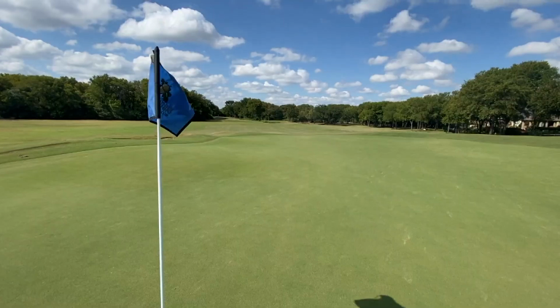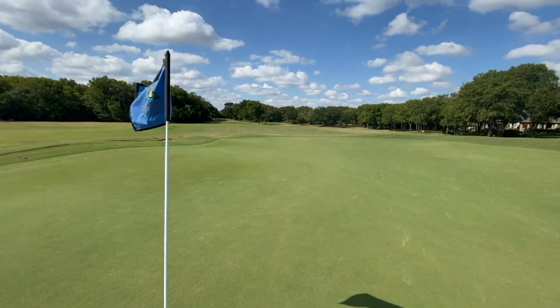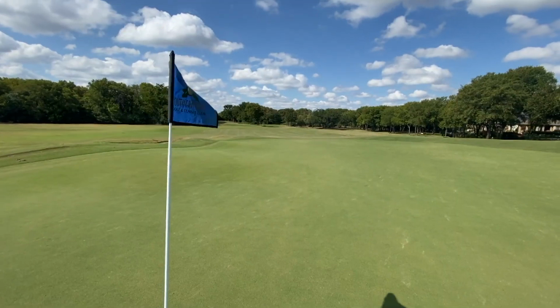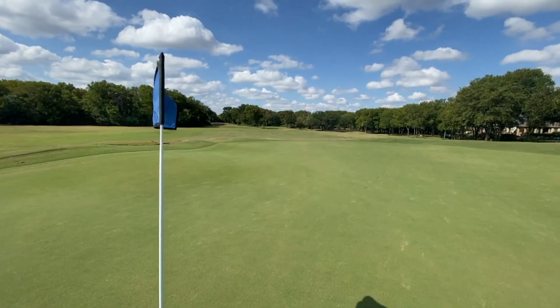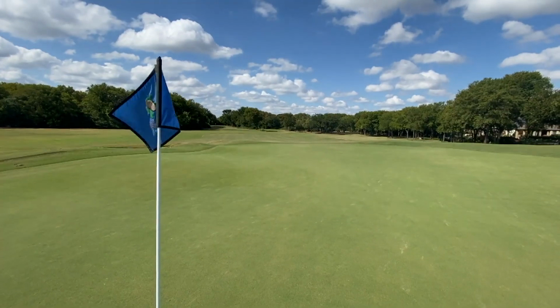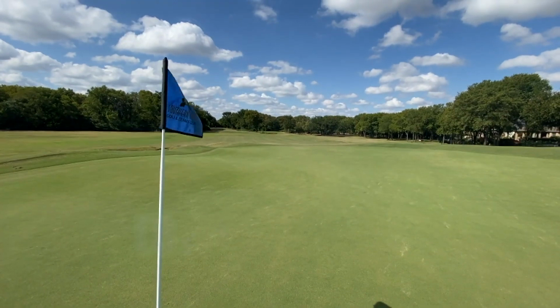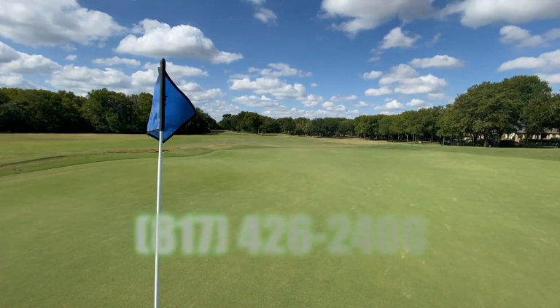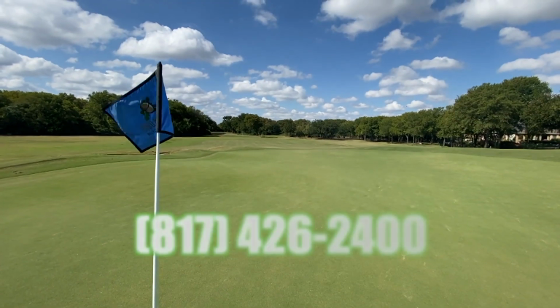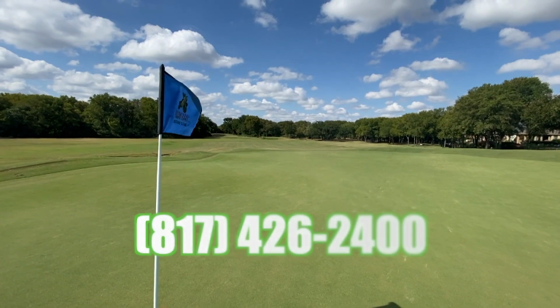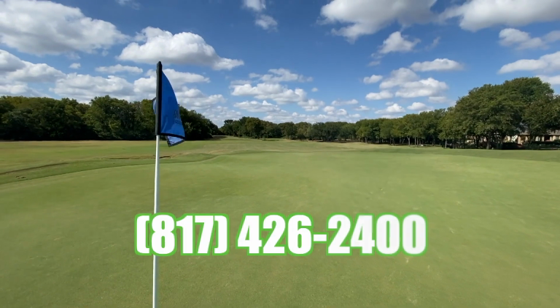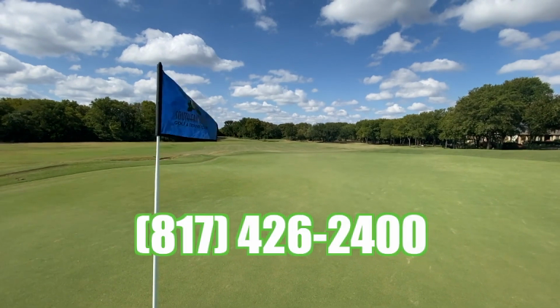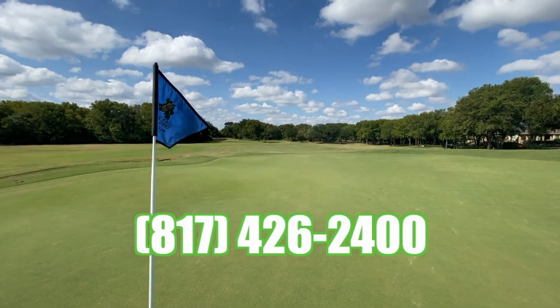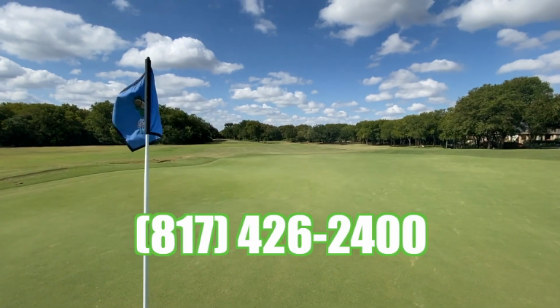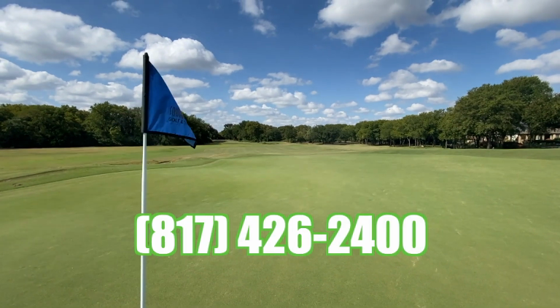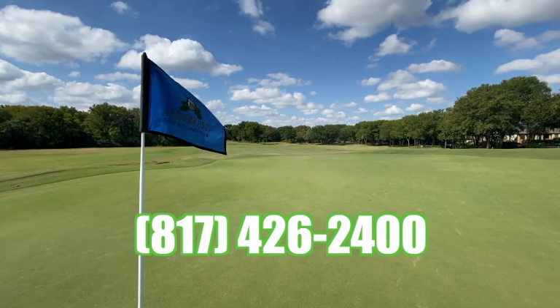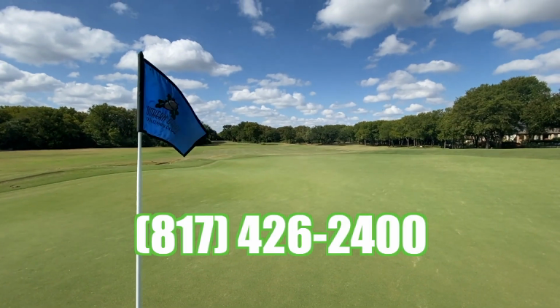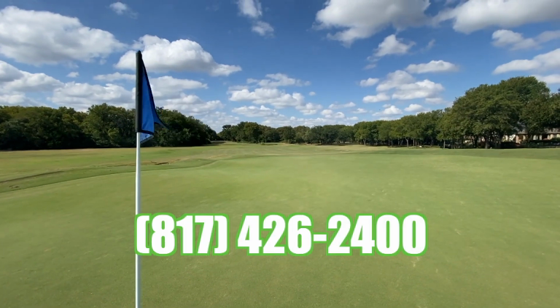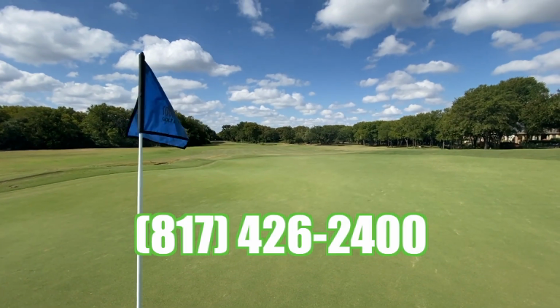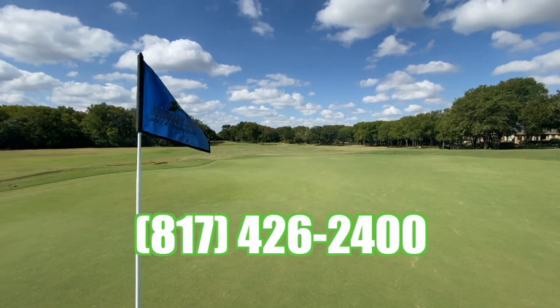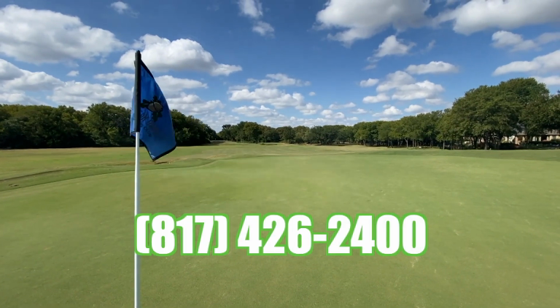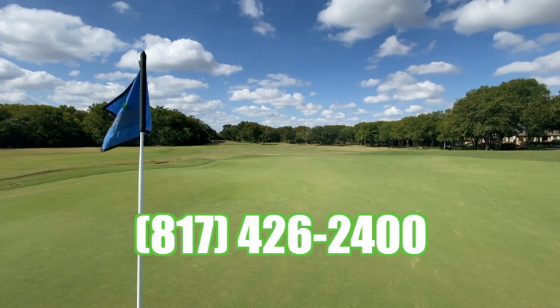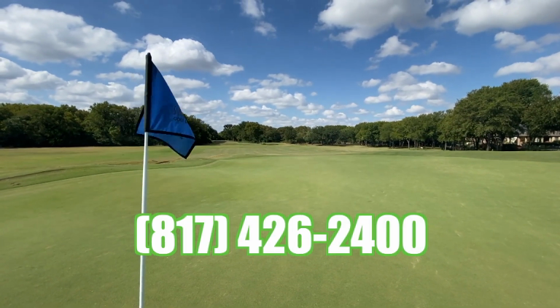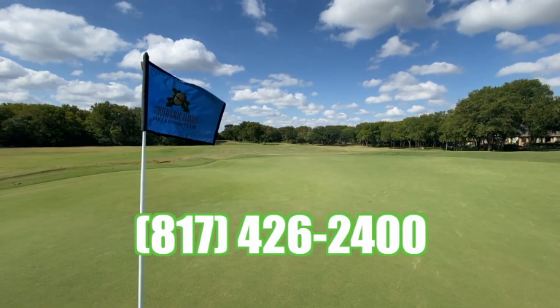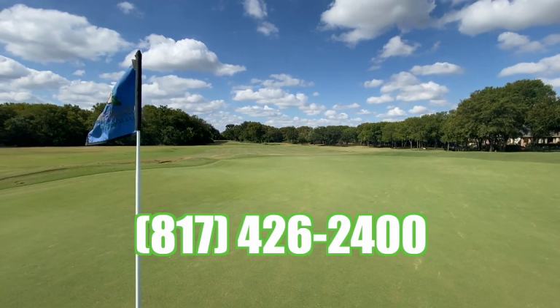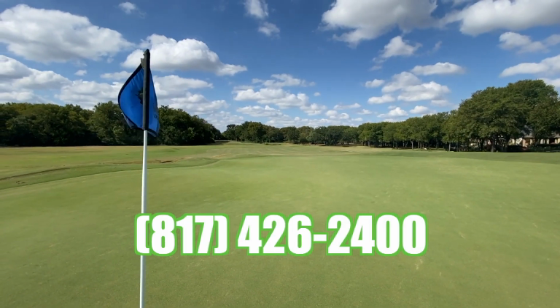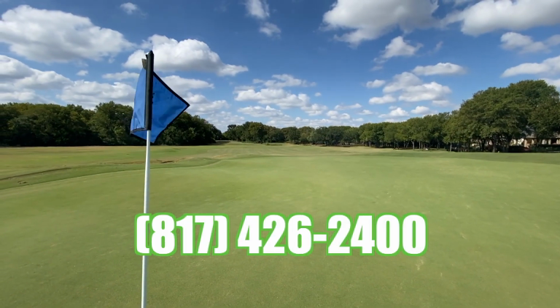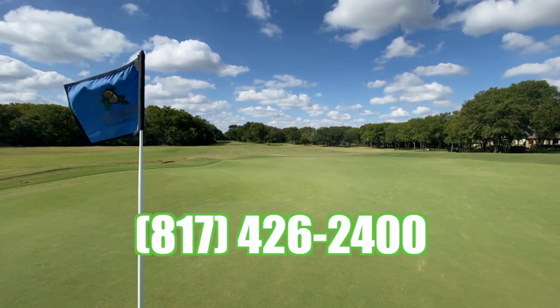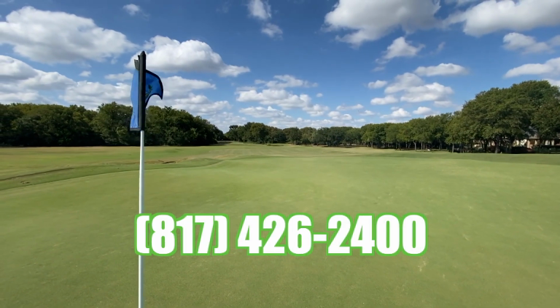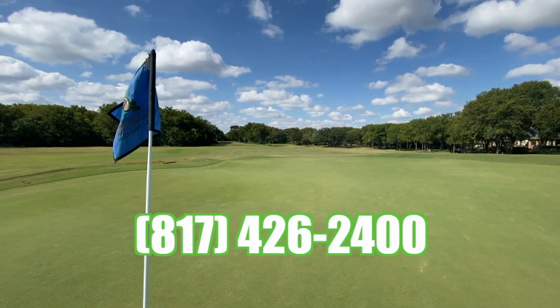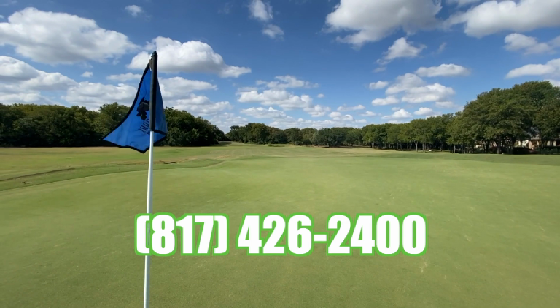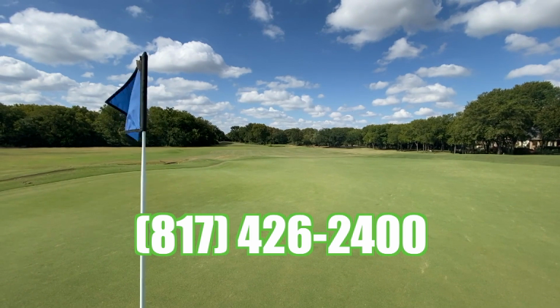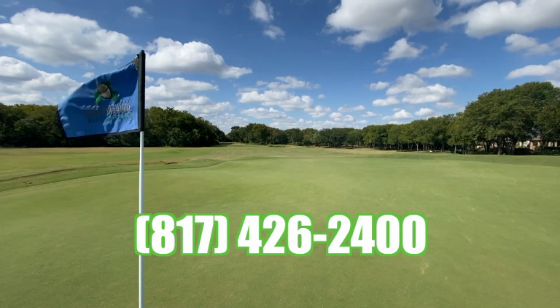For more lesson information, please contact the golf shop at Southern Oaks for our lessons — premier golf course, 817-426-2400.